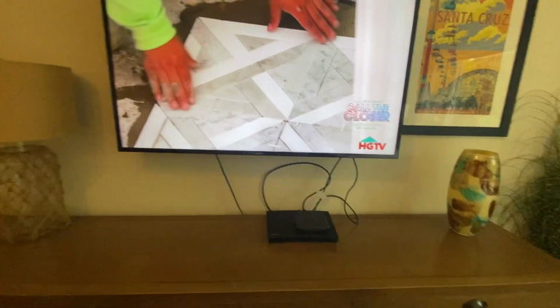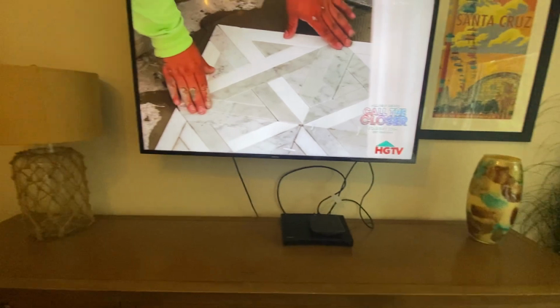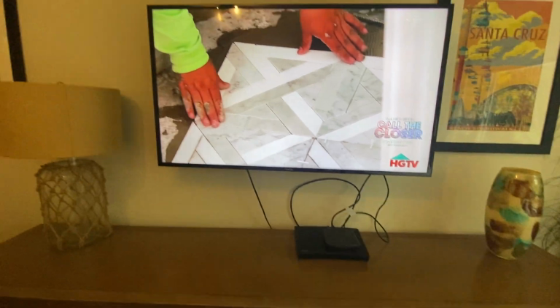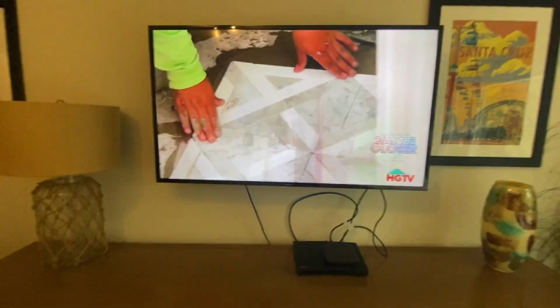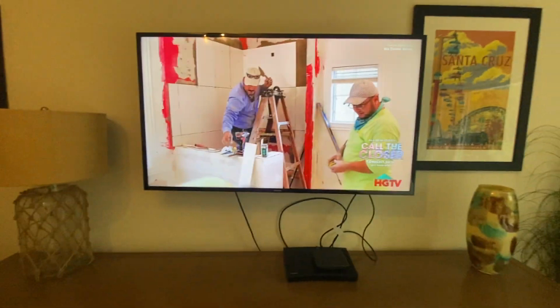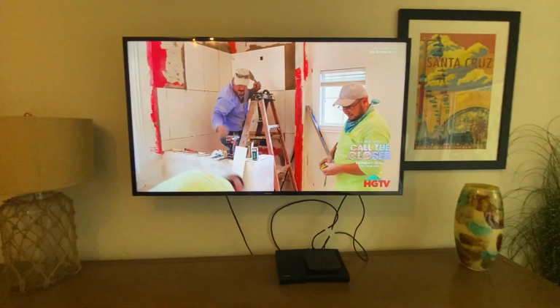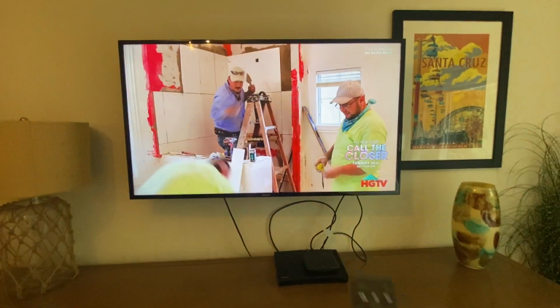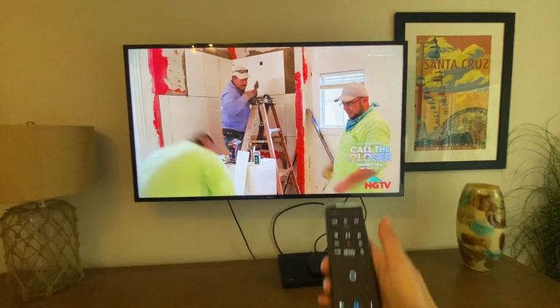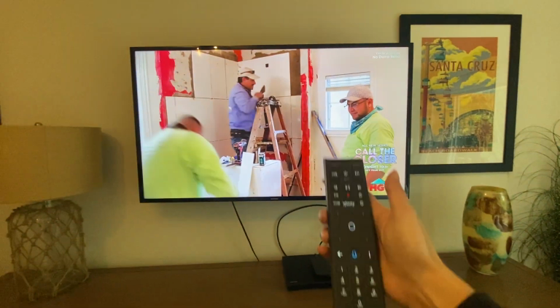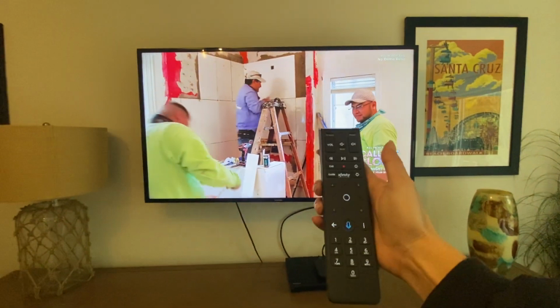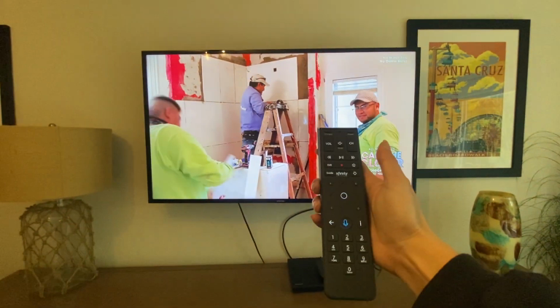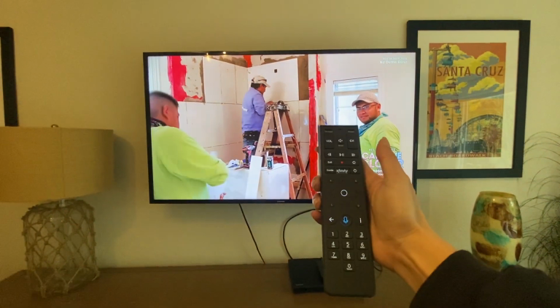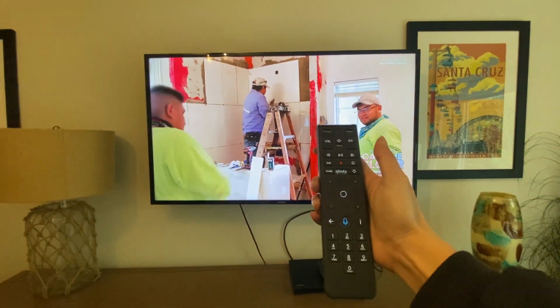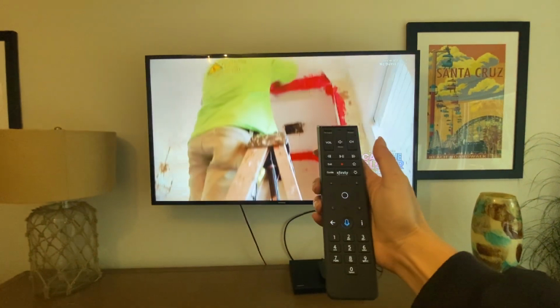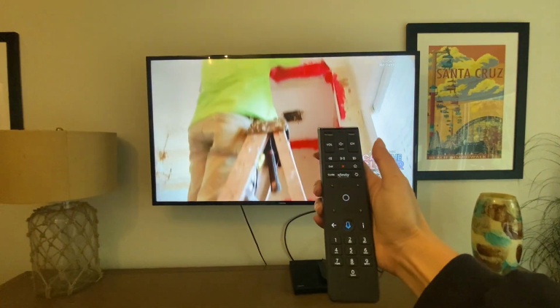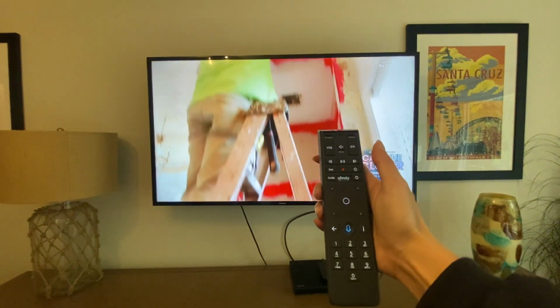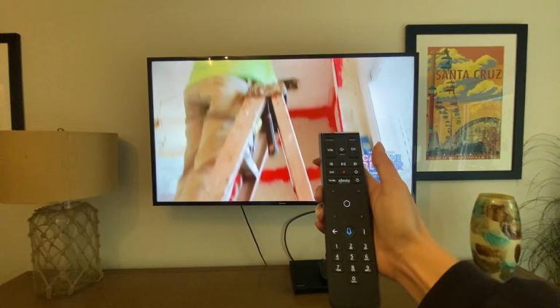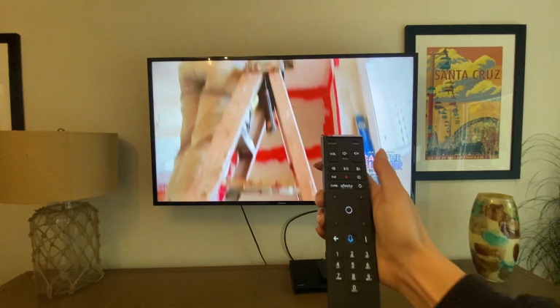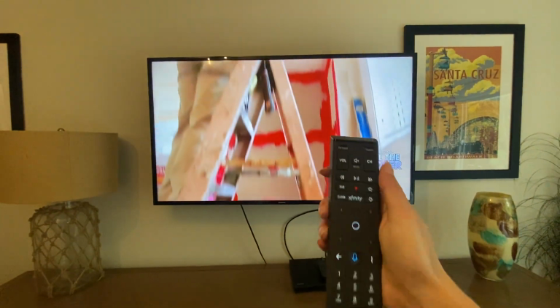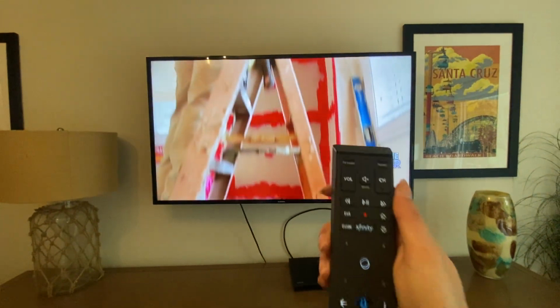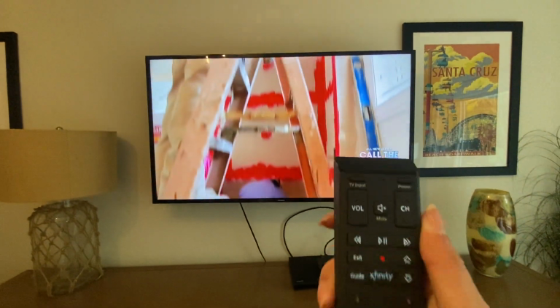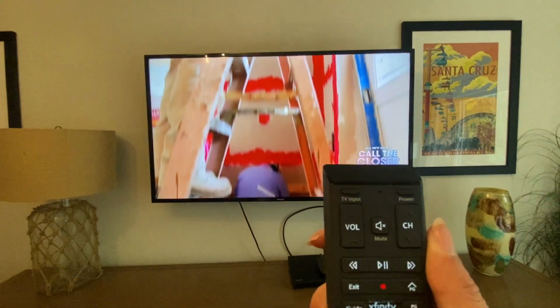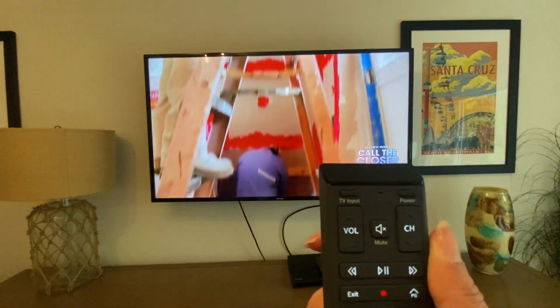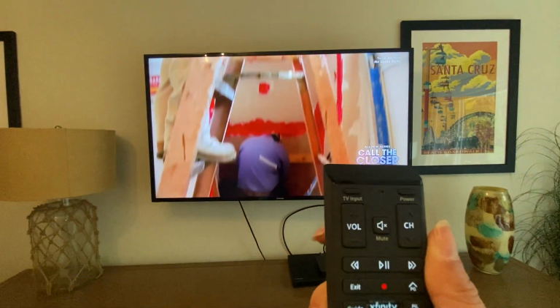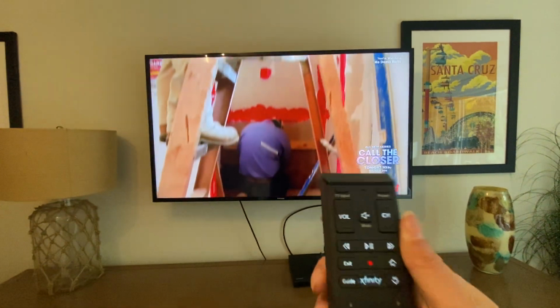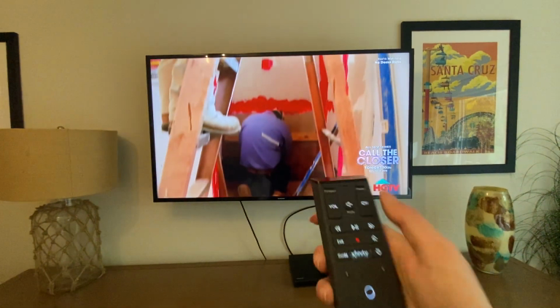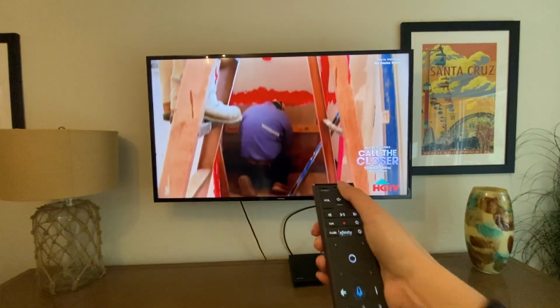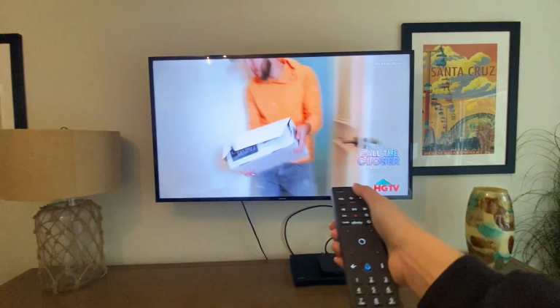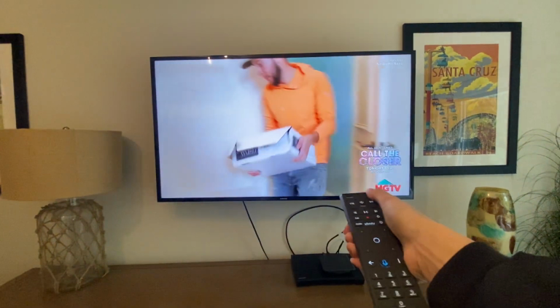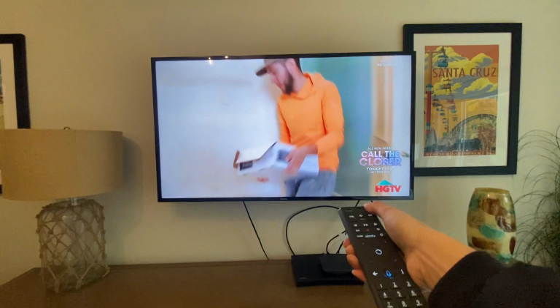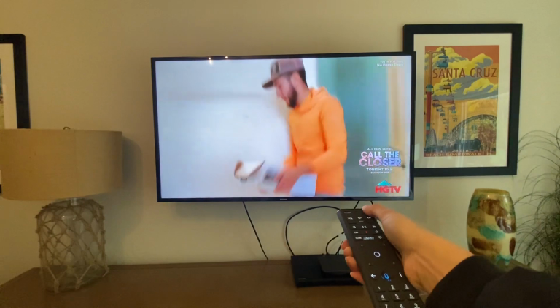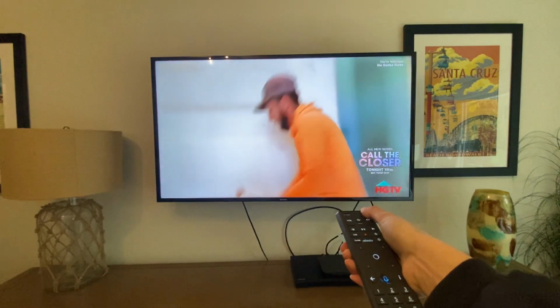To turn off the TV, use the Xfinity remote and press the power button in the top right corner.